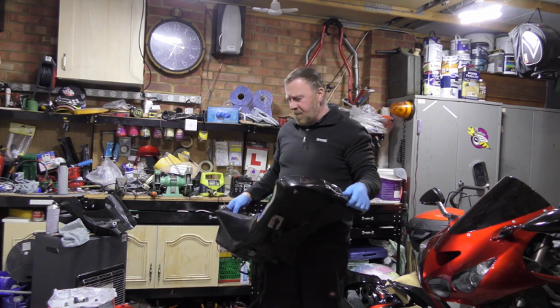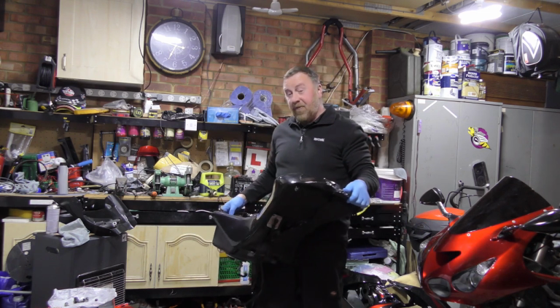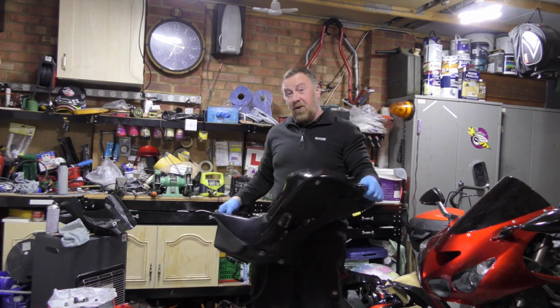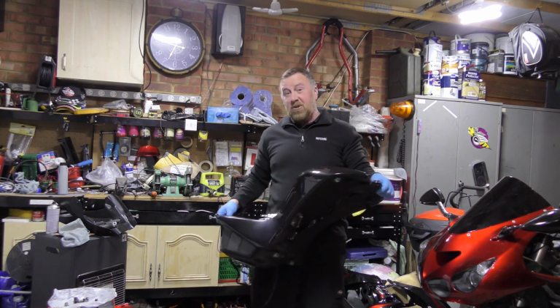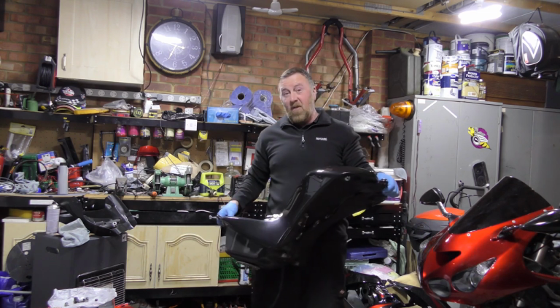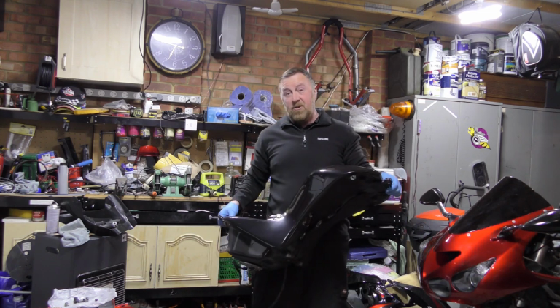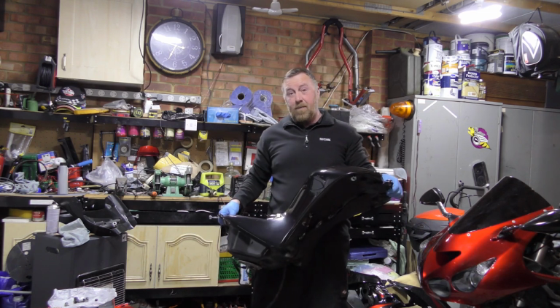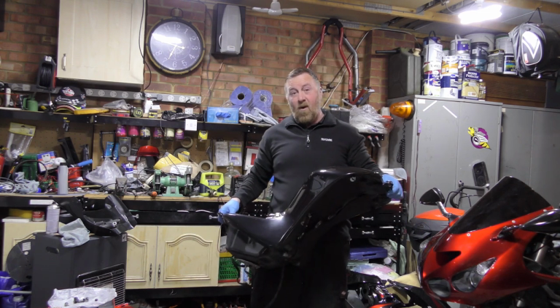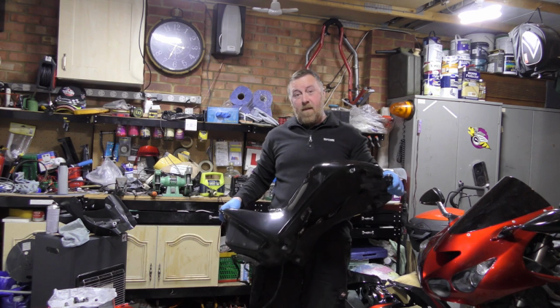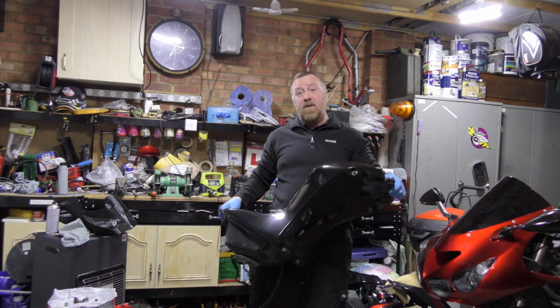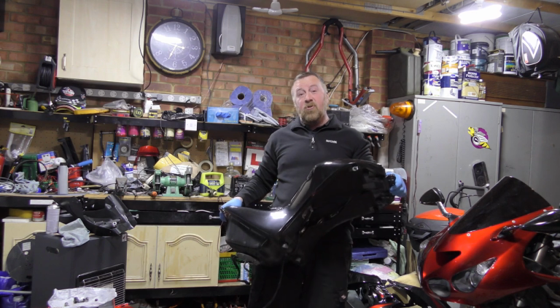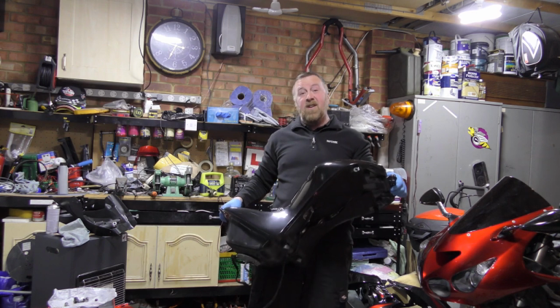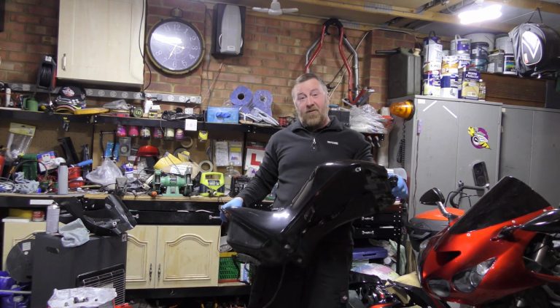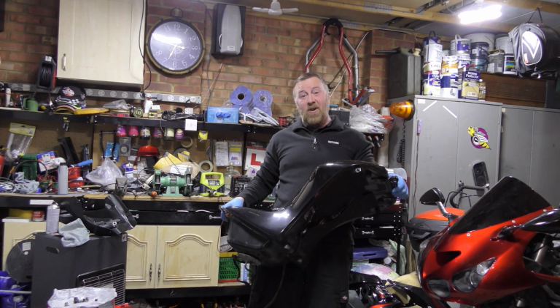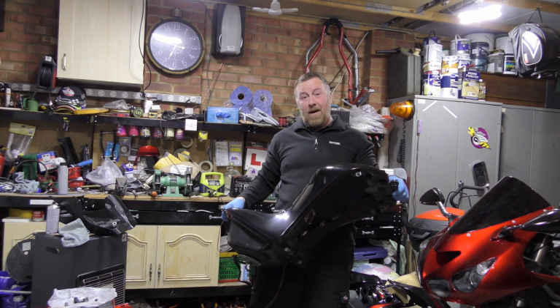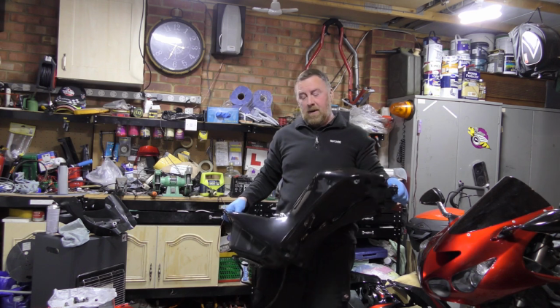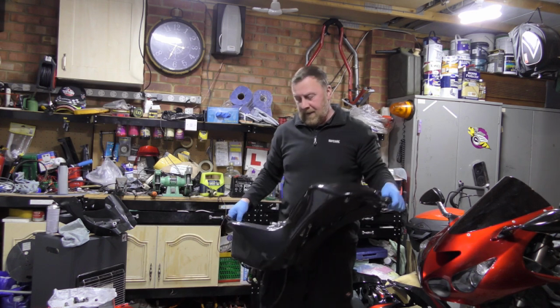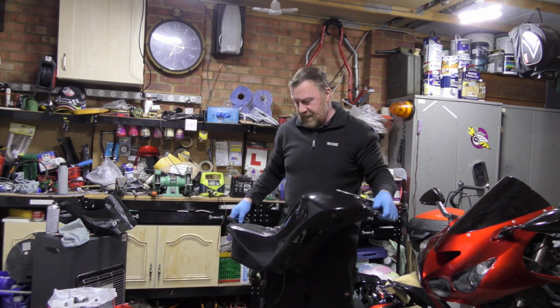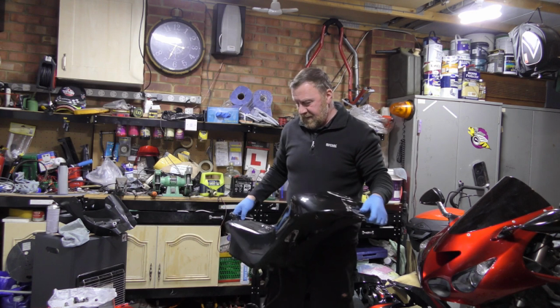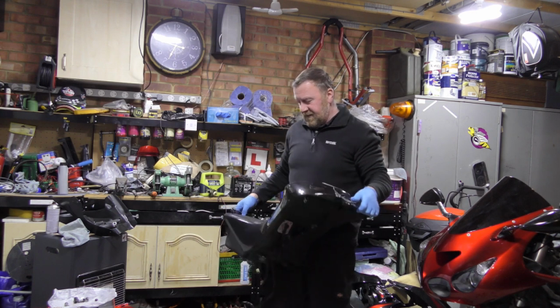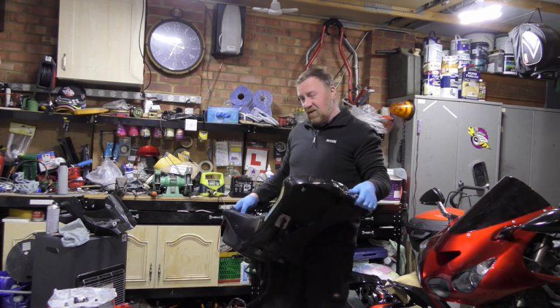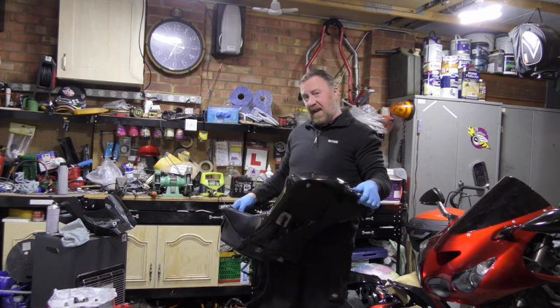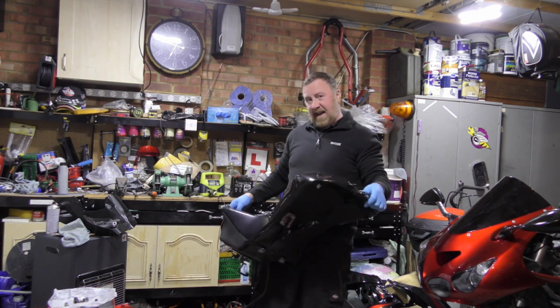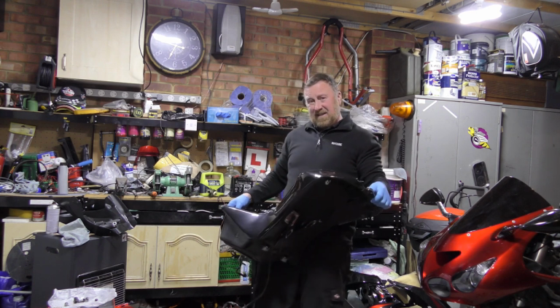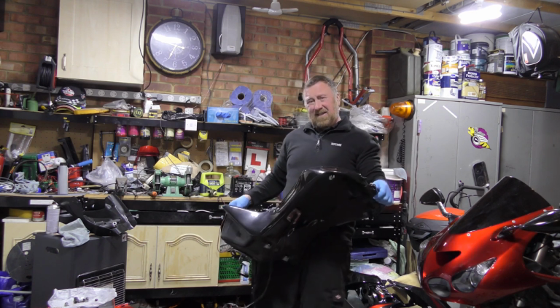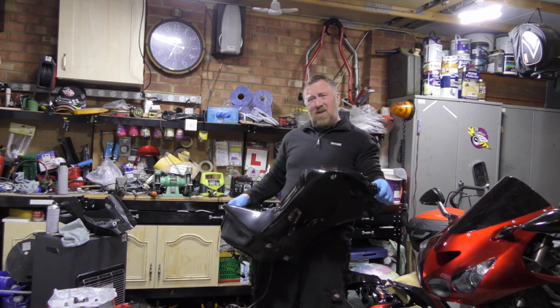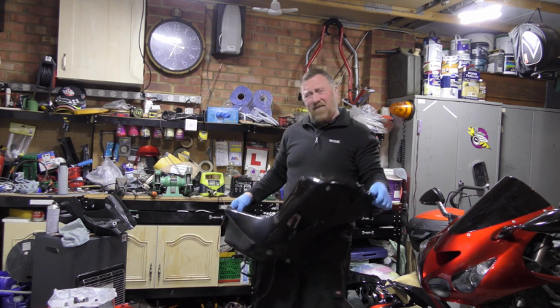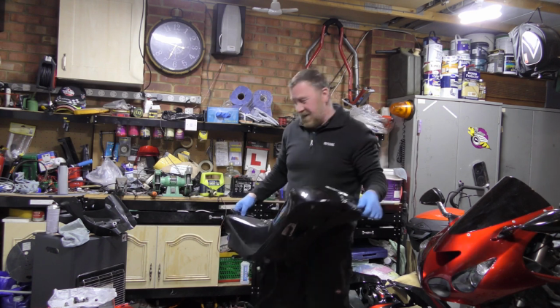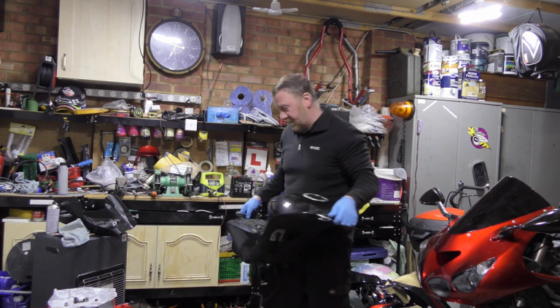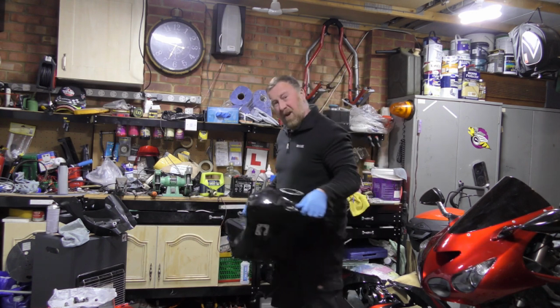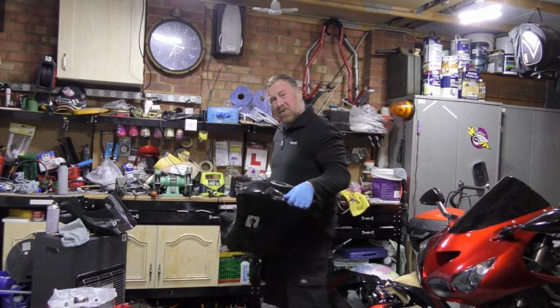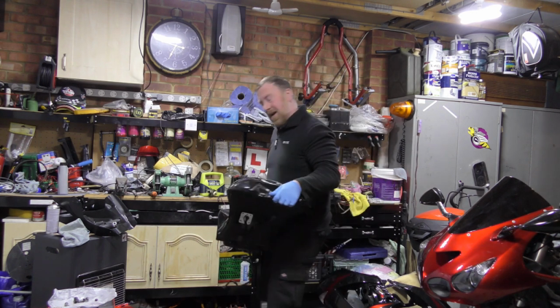If you're going to do a service on a big bike, remember to drain the fuel out. This has got to be eight gallons — it's quite heavy. Don't do that.